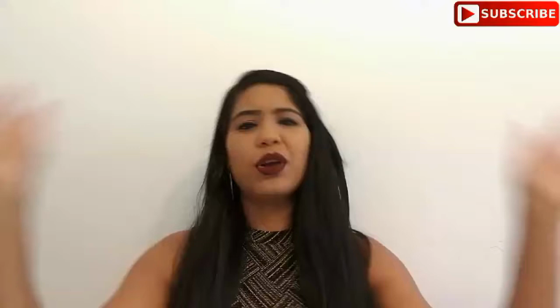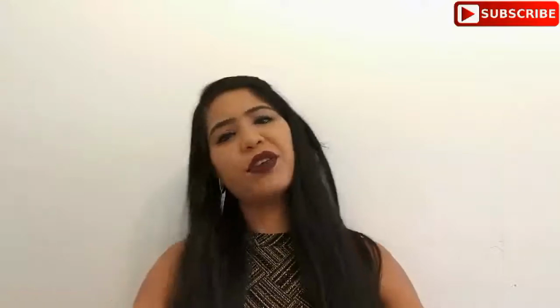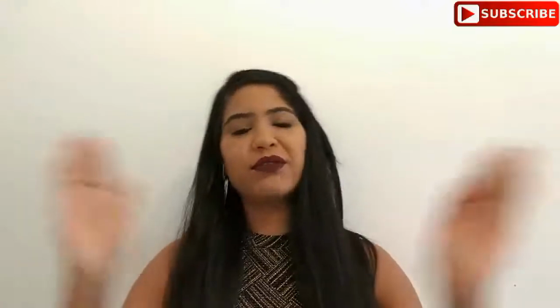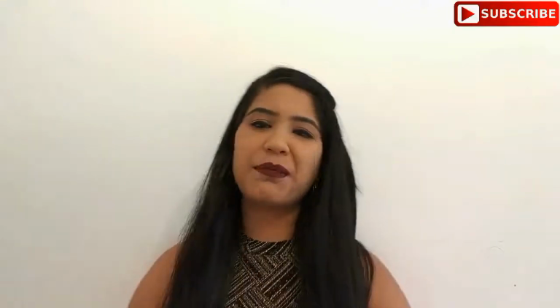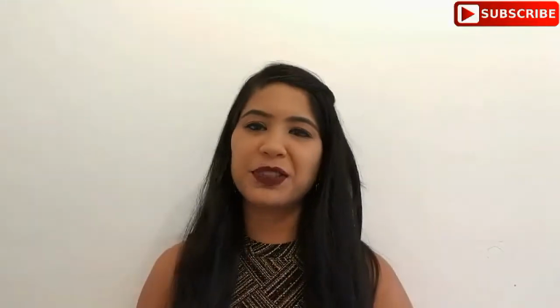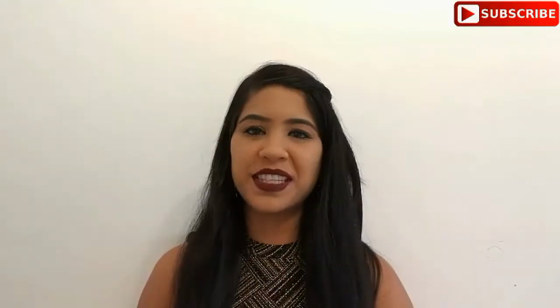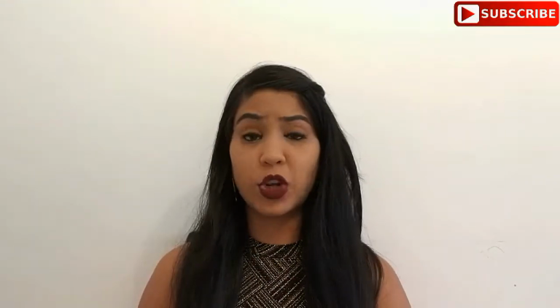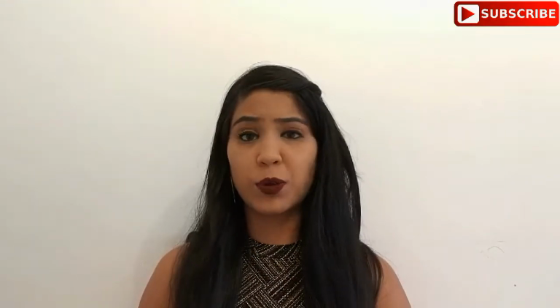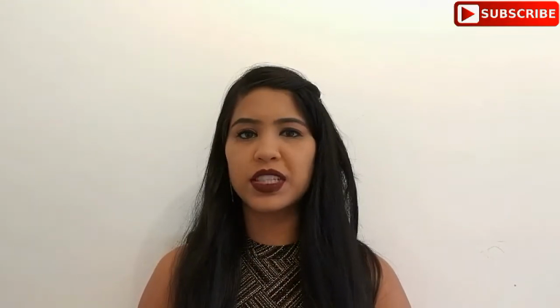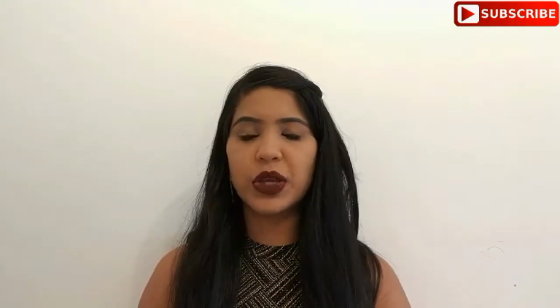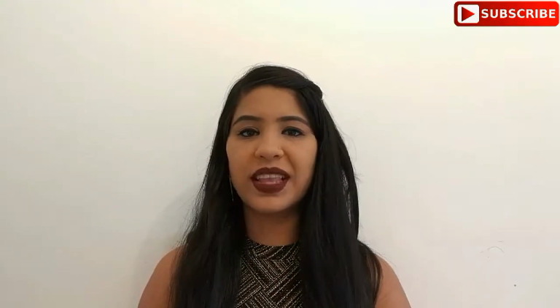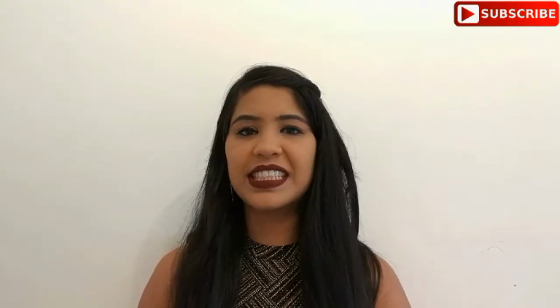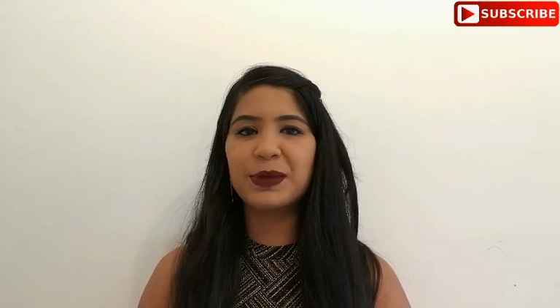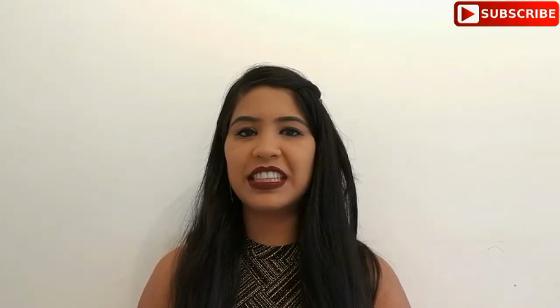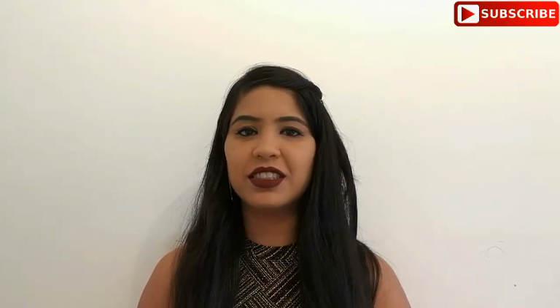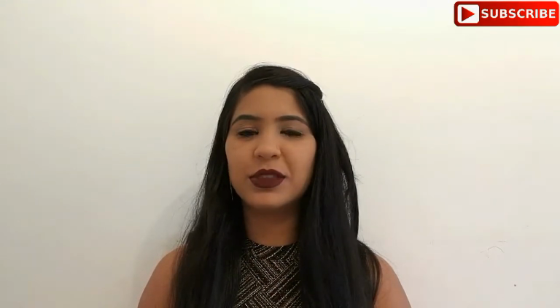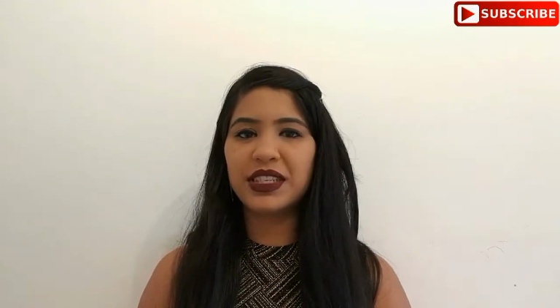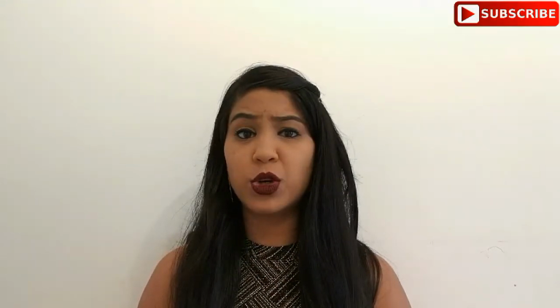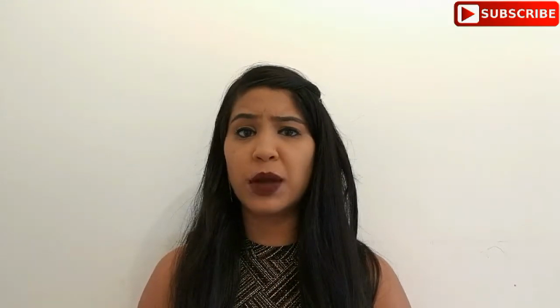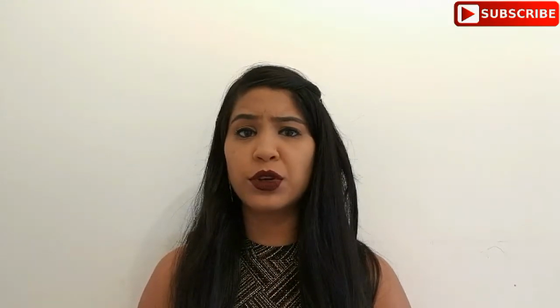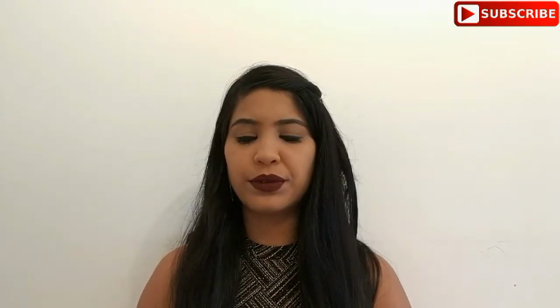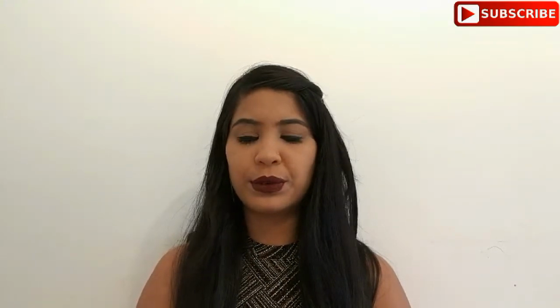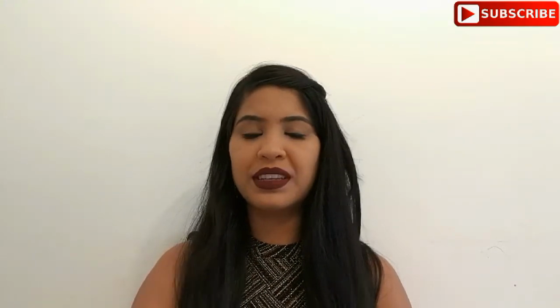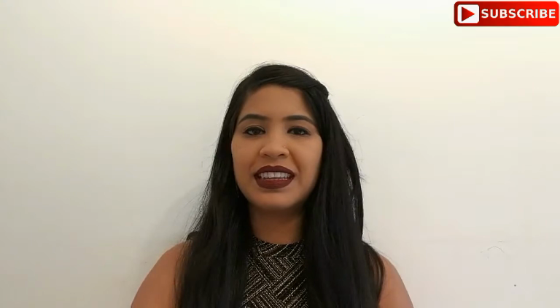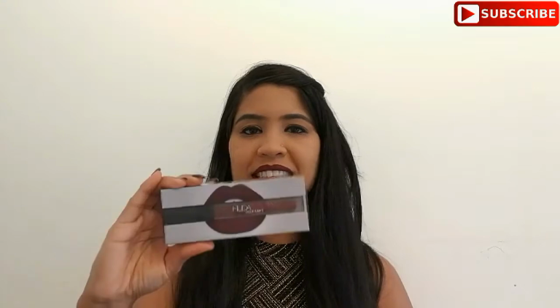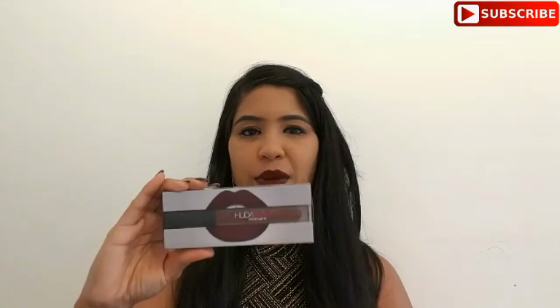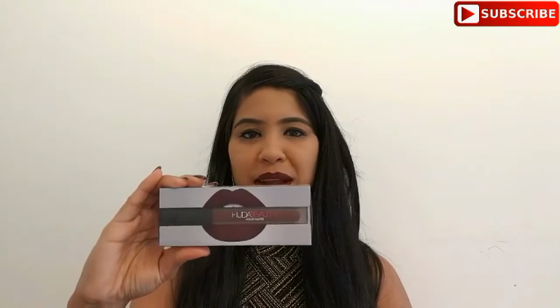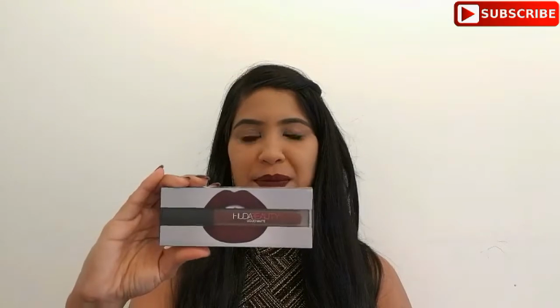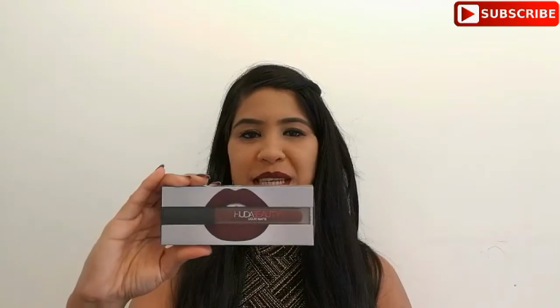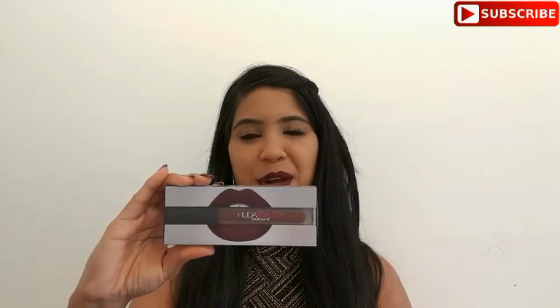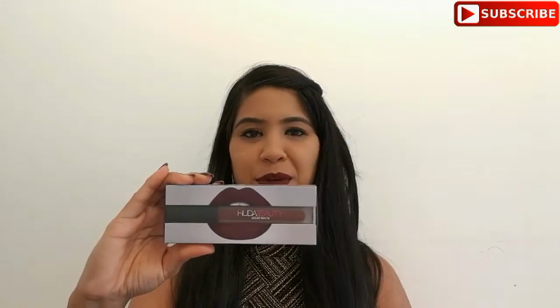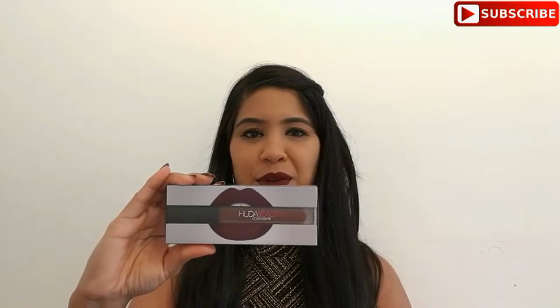Hello everyone, welcome back to my channel. Hope you guys are doing well. This is Preeti here. In today's video, I am going to review this liquid matte lipstick by Hoda Beauty.